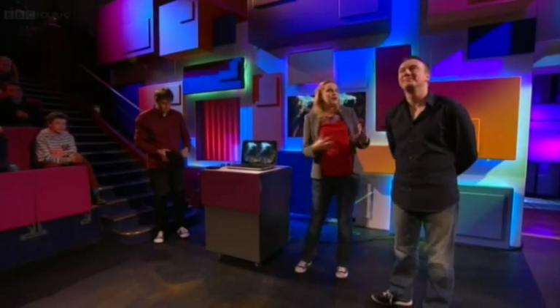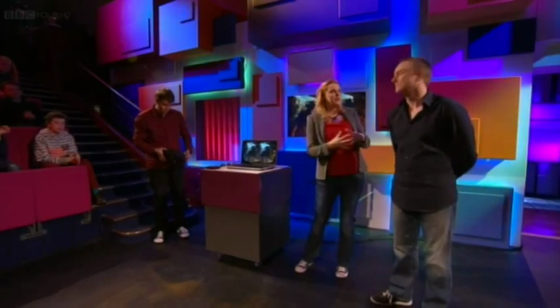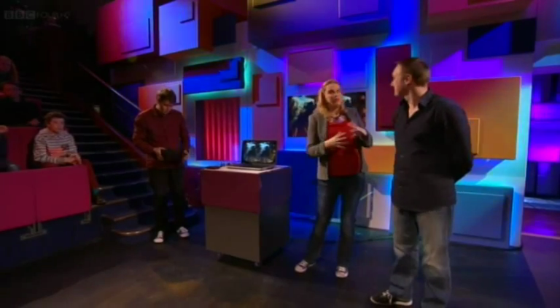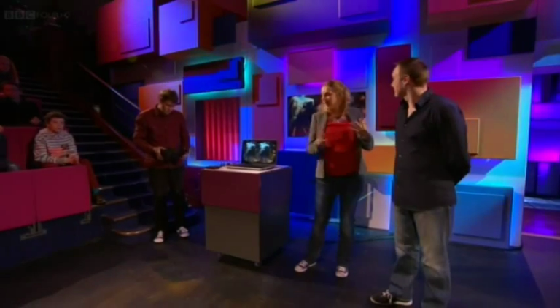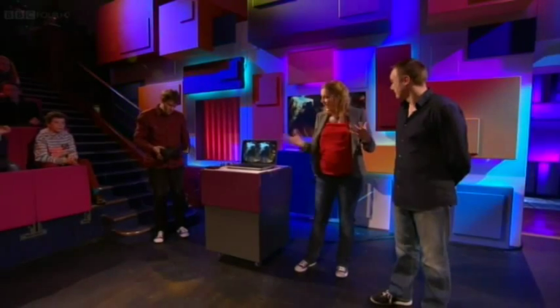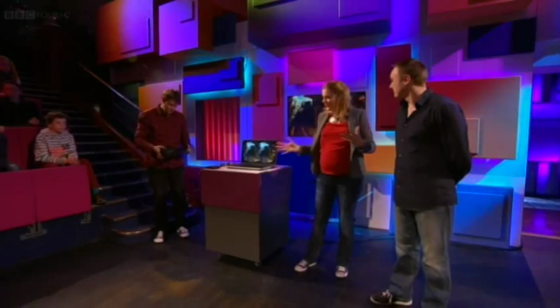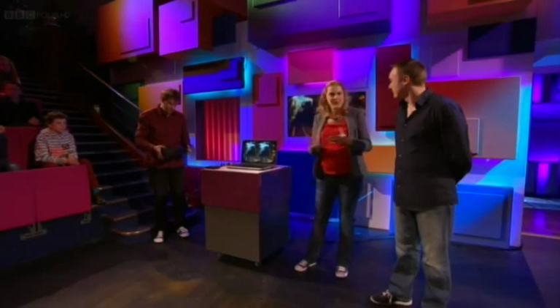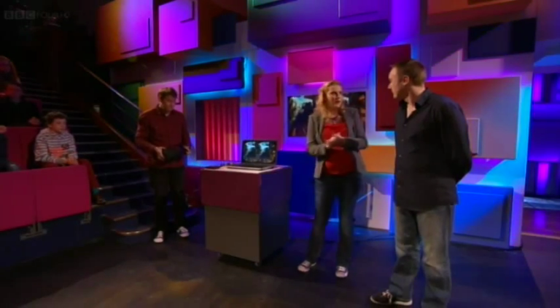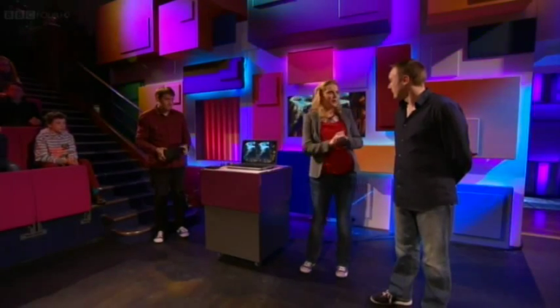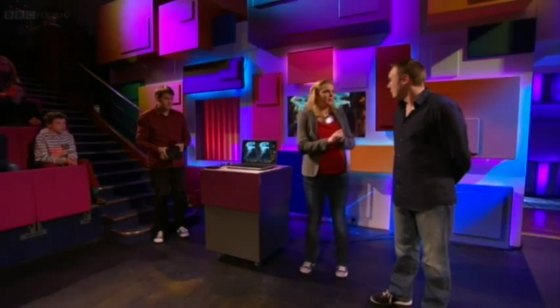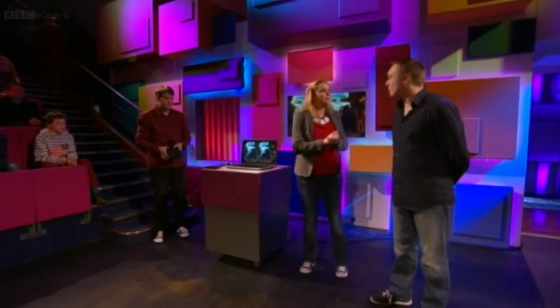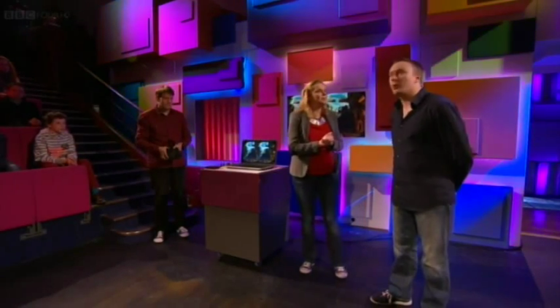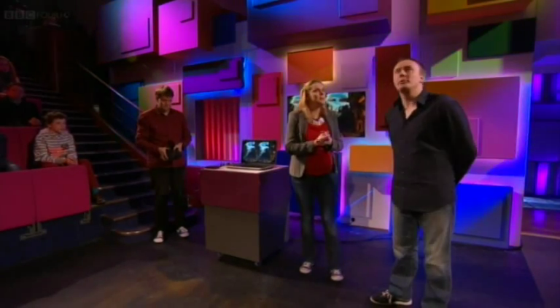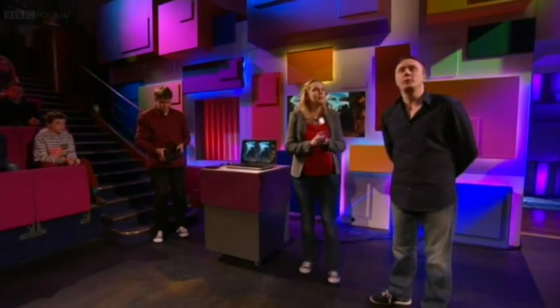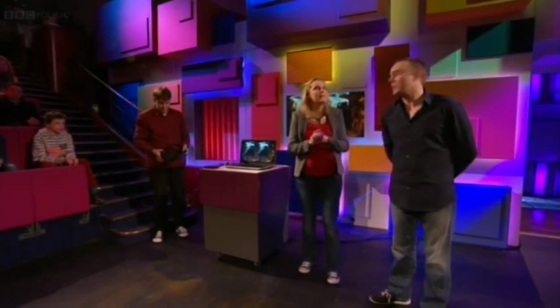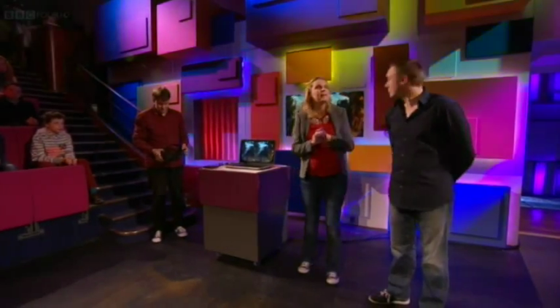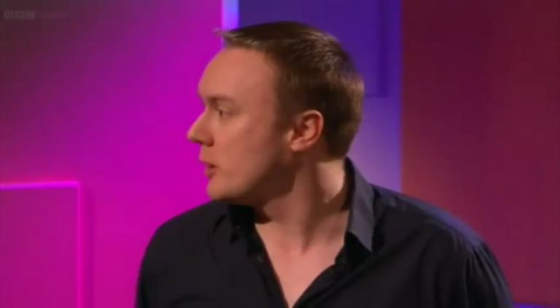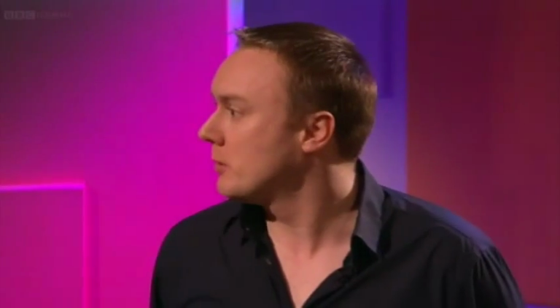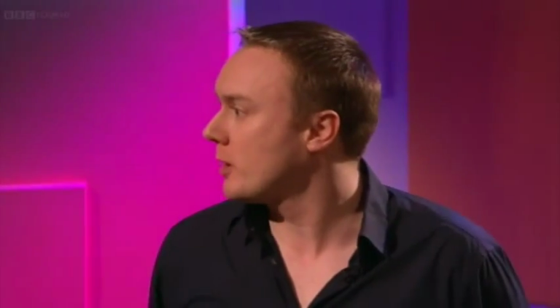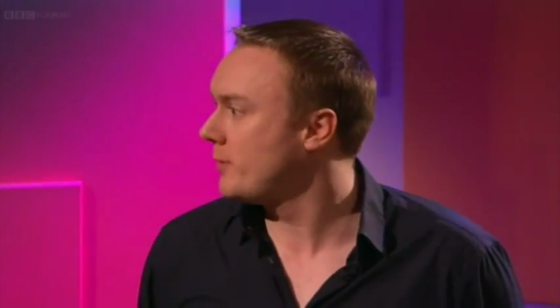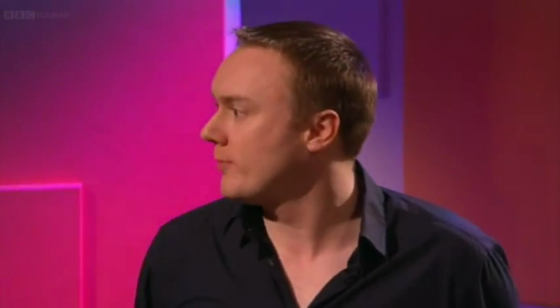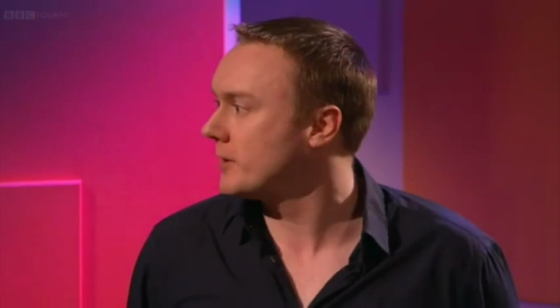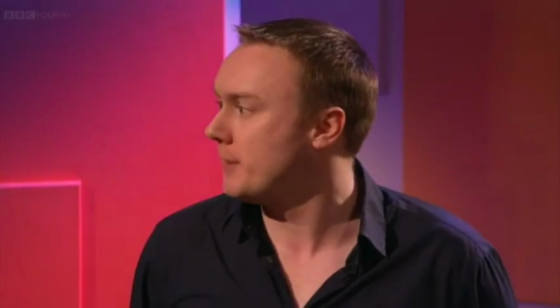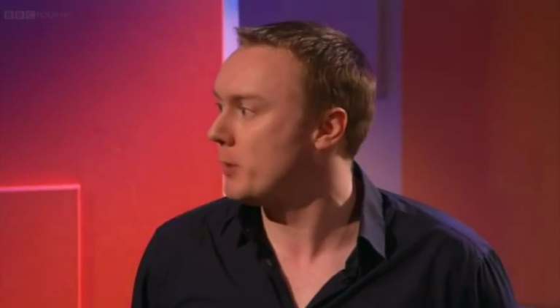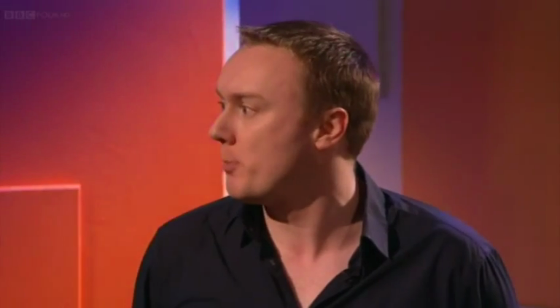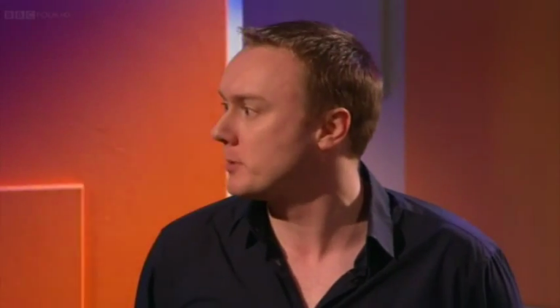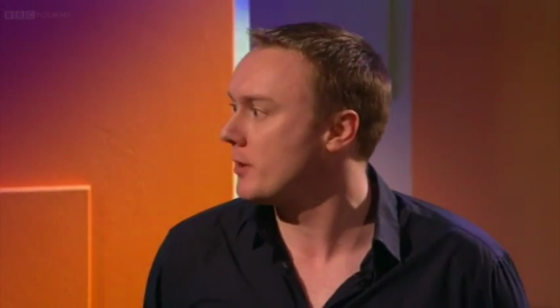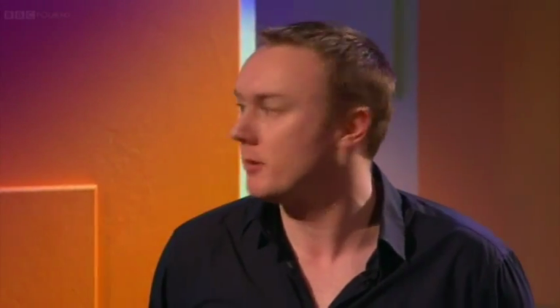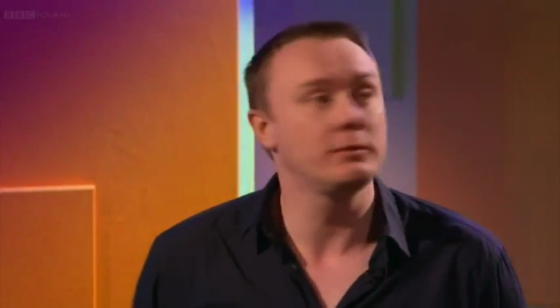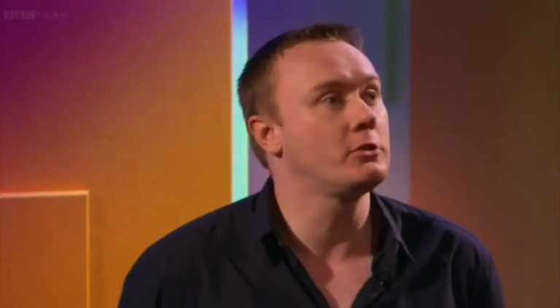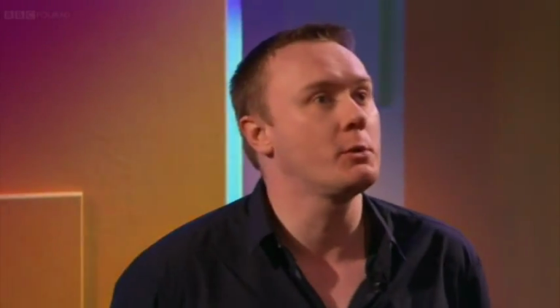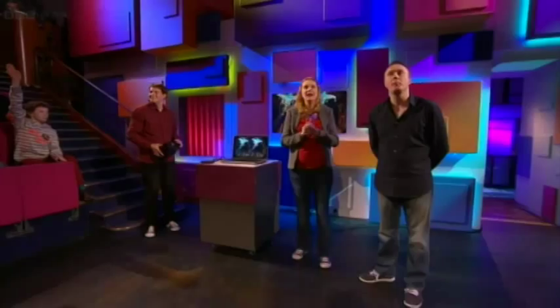So Steve, how does this work? We thought rather than tell you, we're going to show you — so if you can find us a guinea pig, we'll pop someone on there and show you.